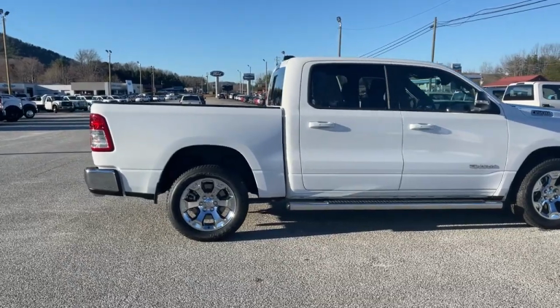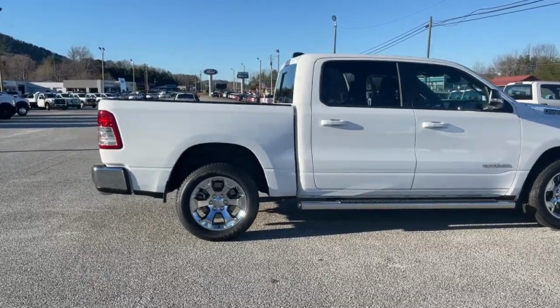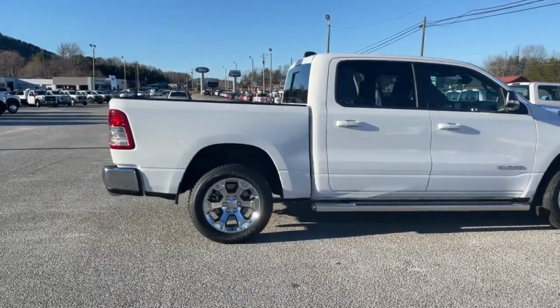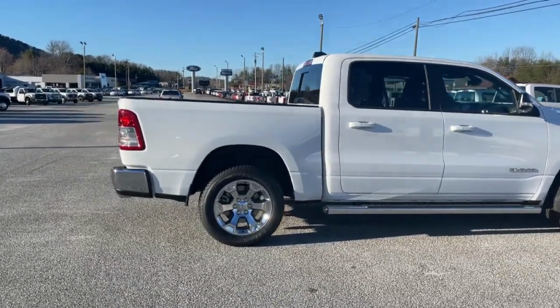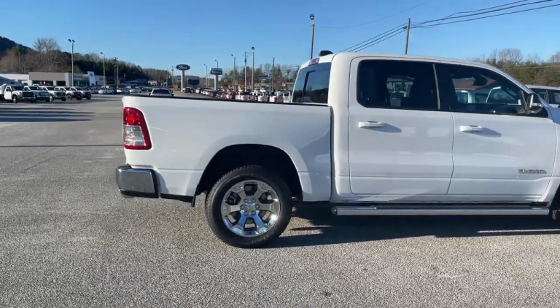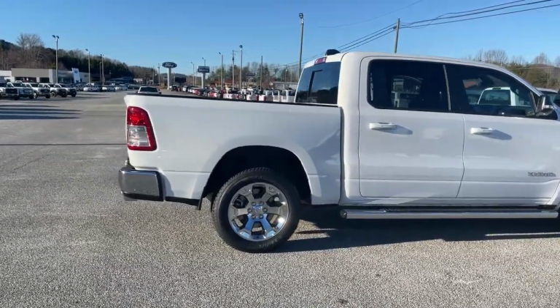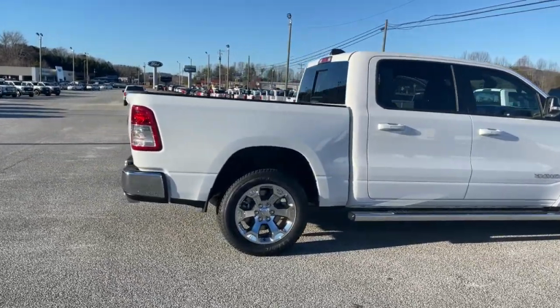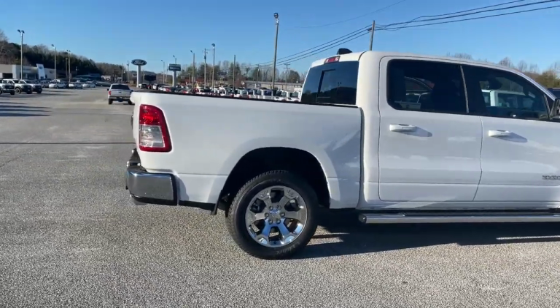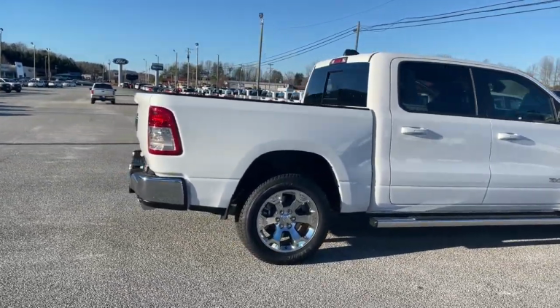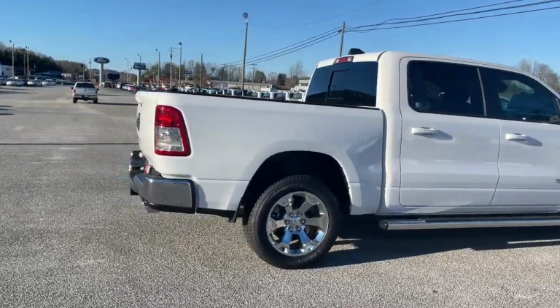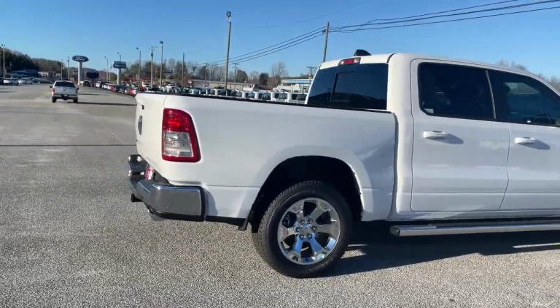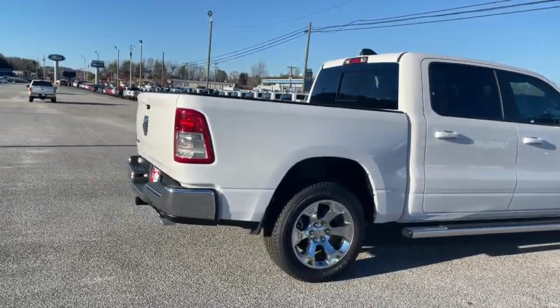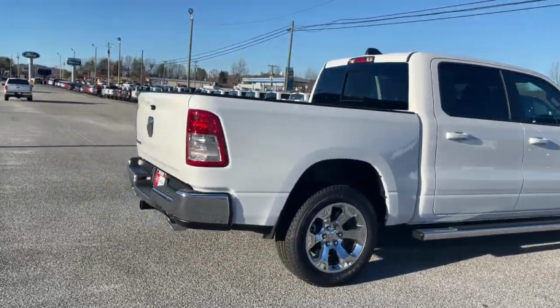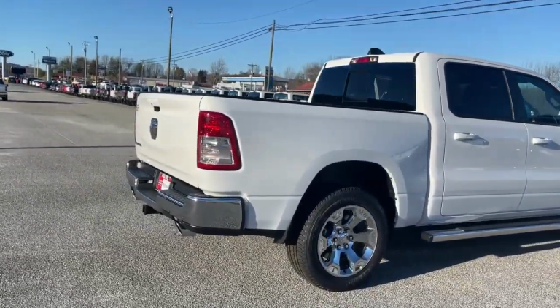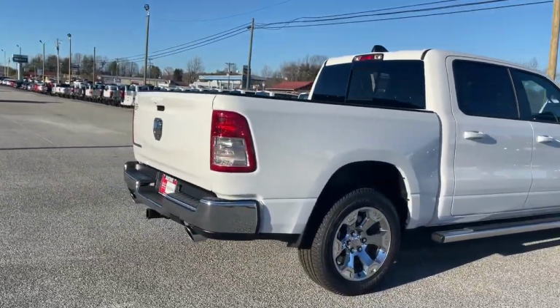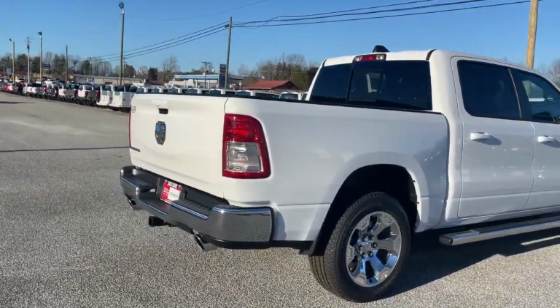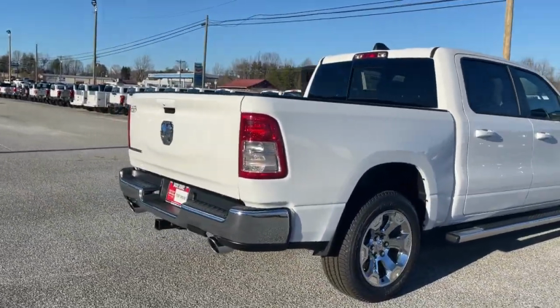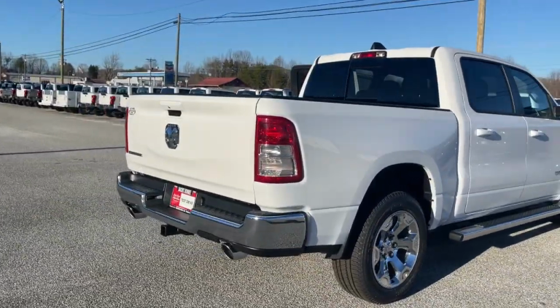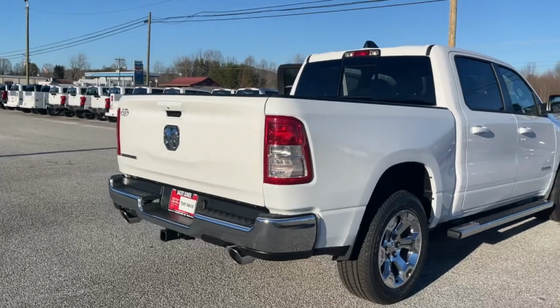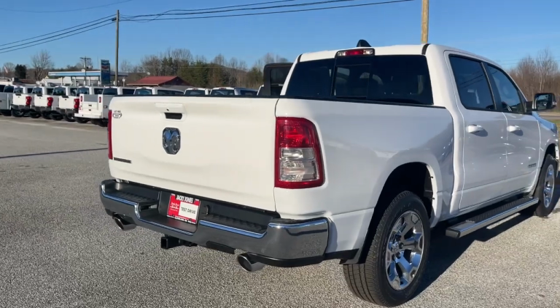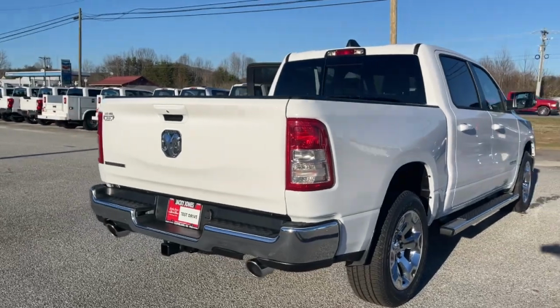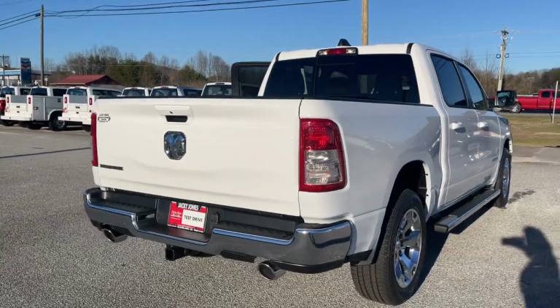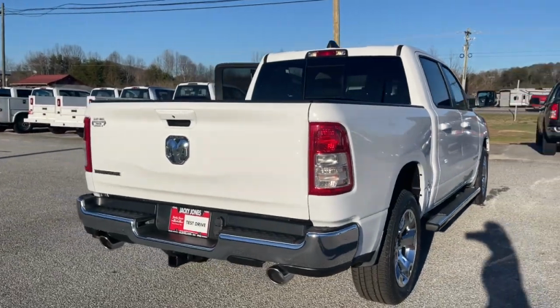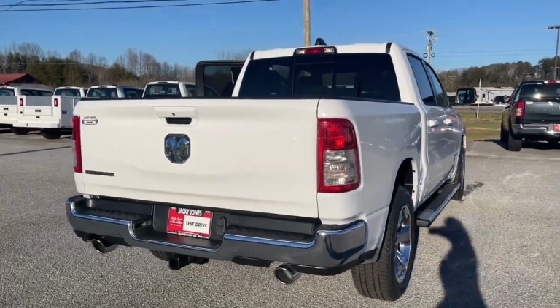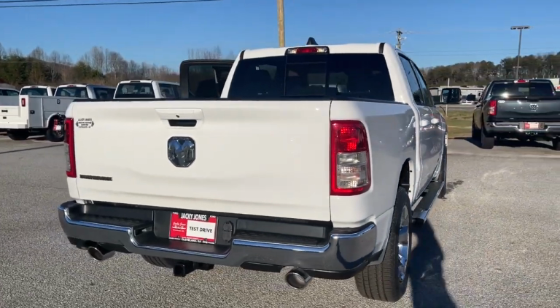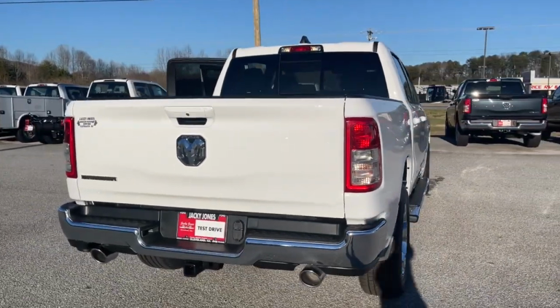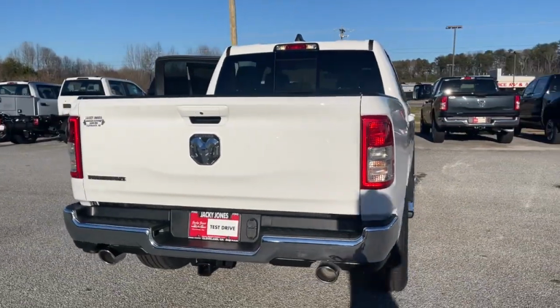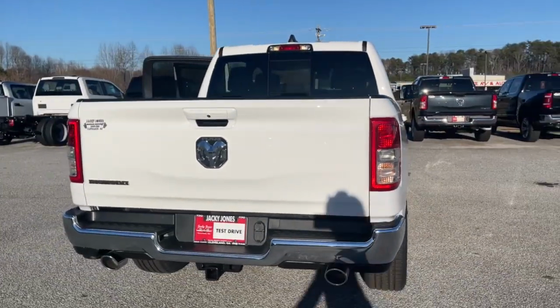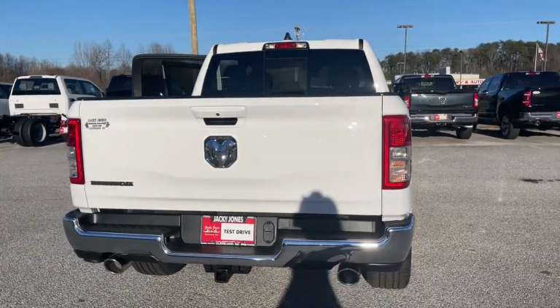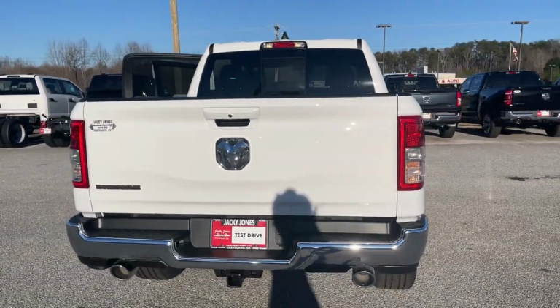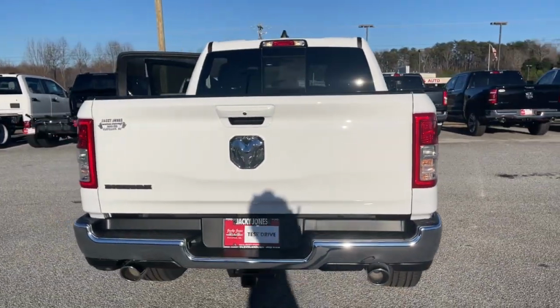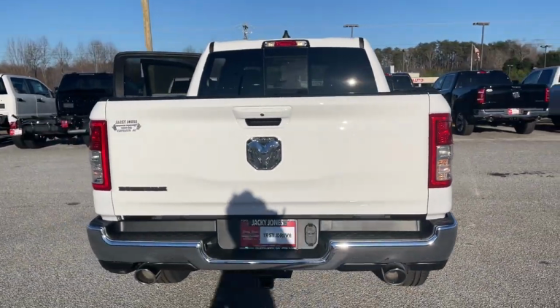Keyless entry, backup camera, heated mirrors, keyless start, fog lamps, and steering wheel audio controls.